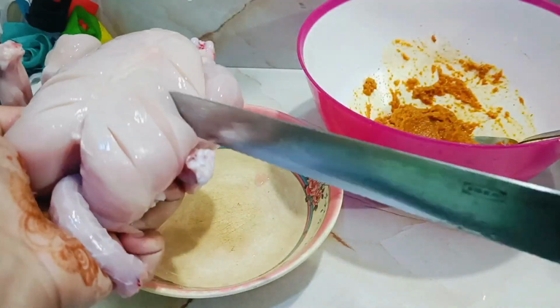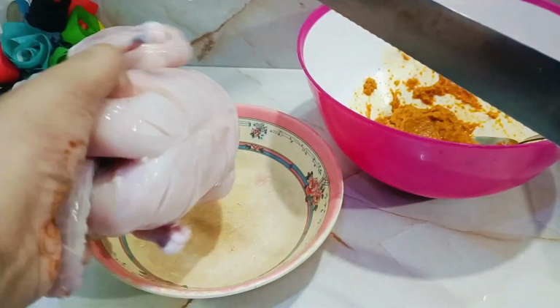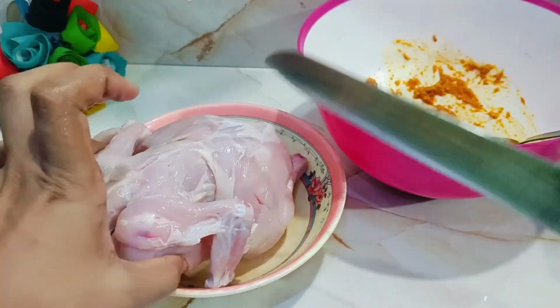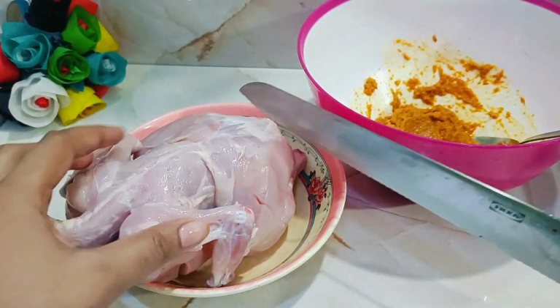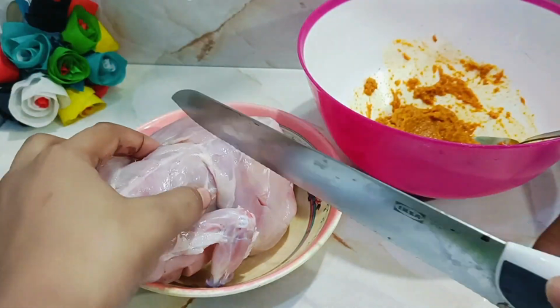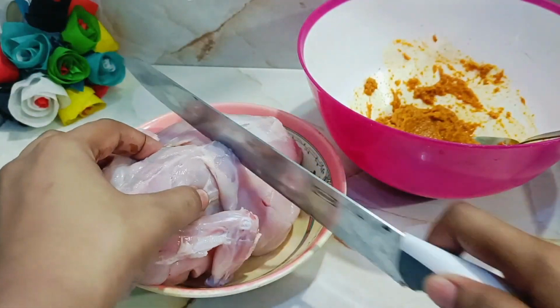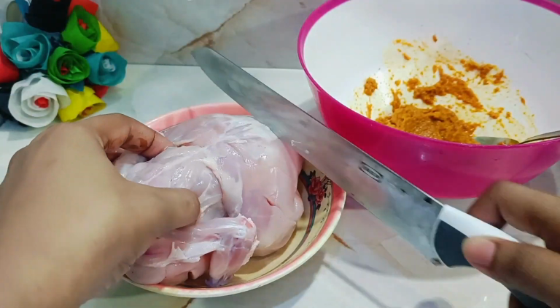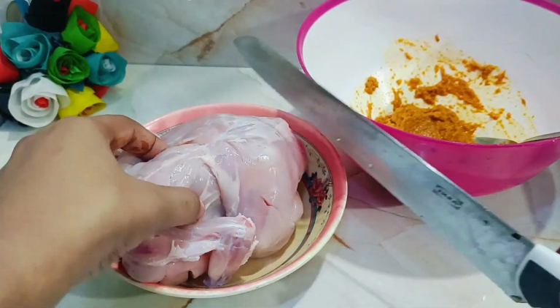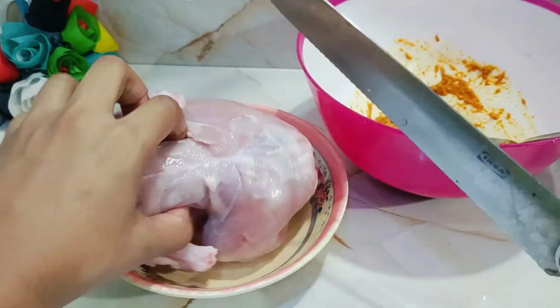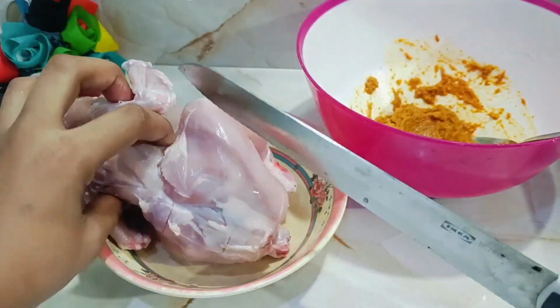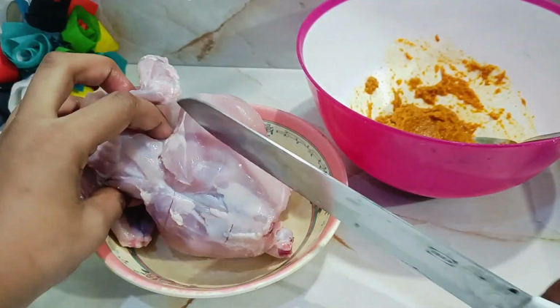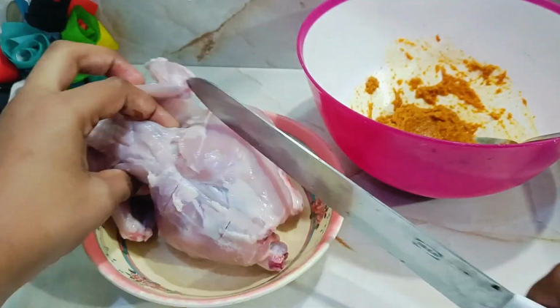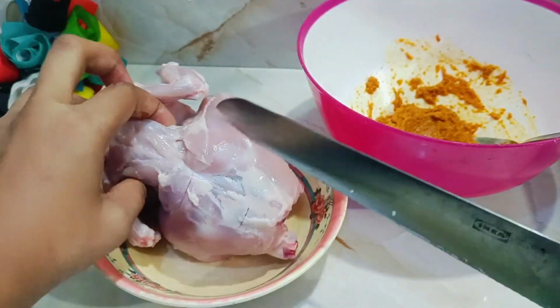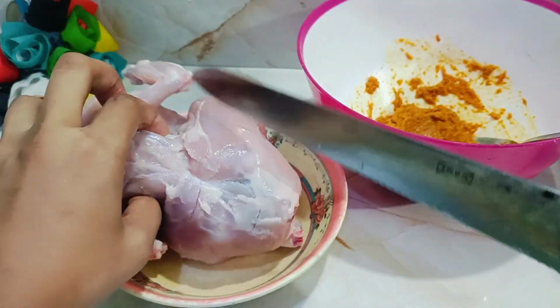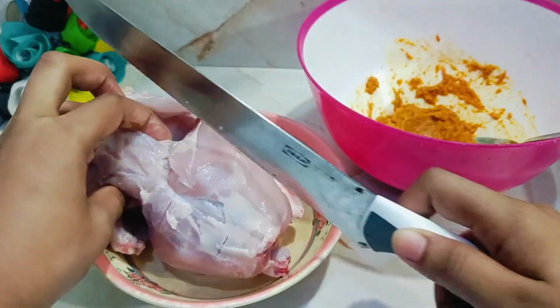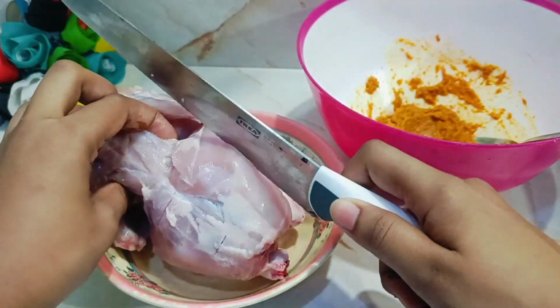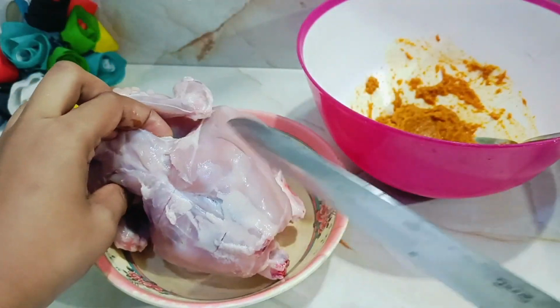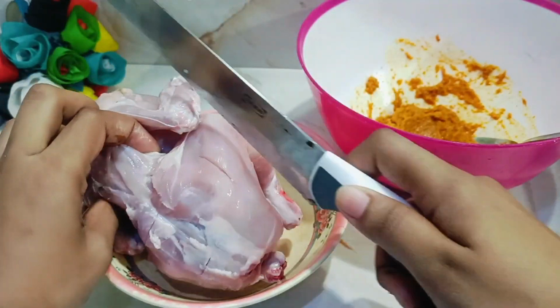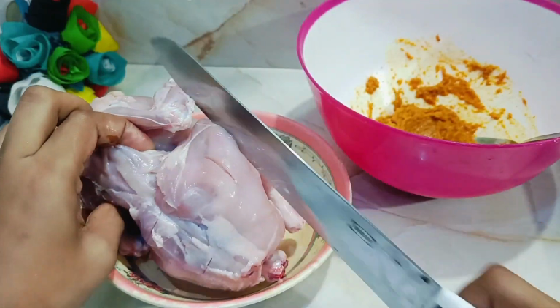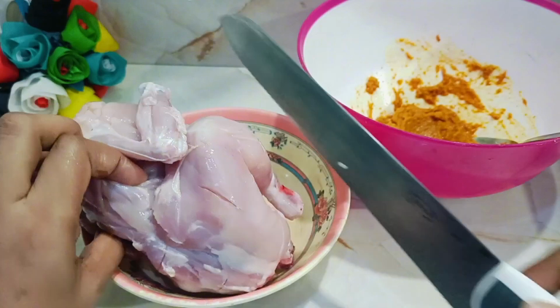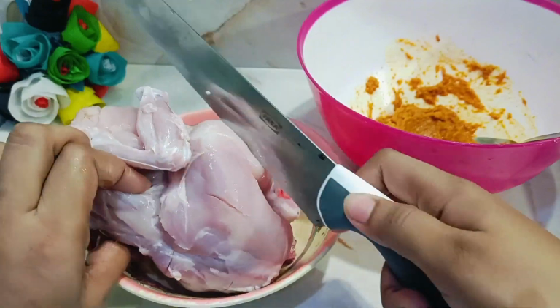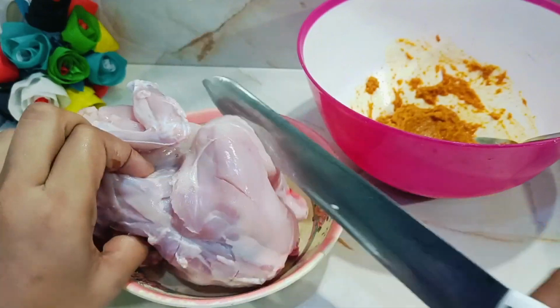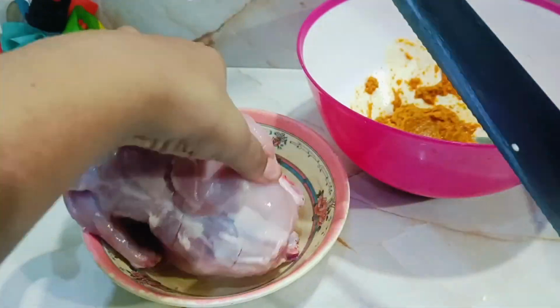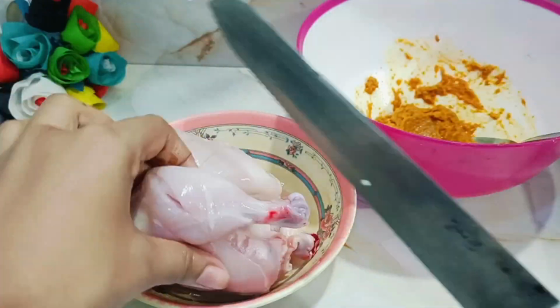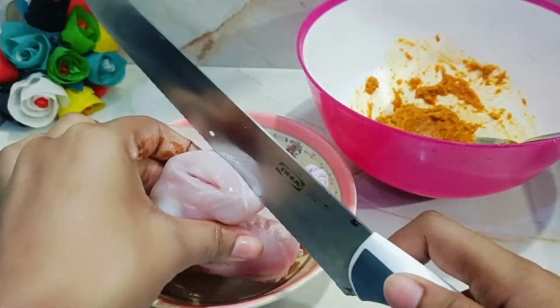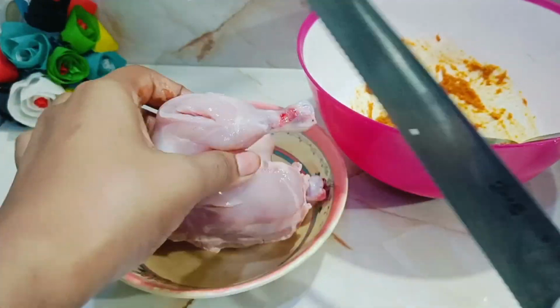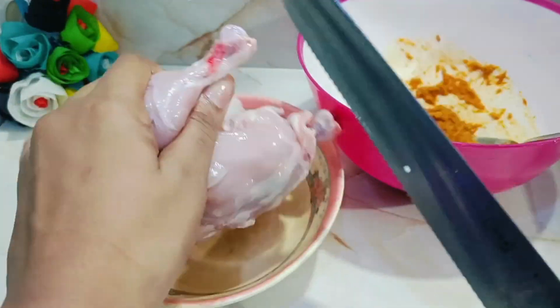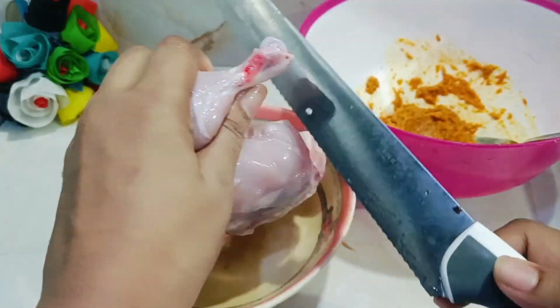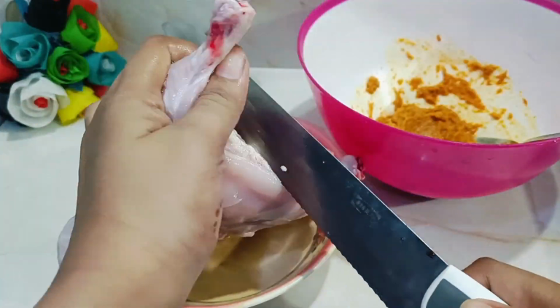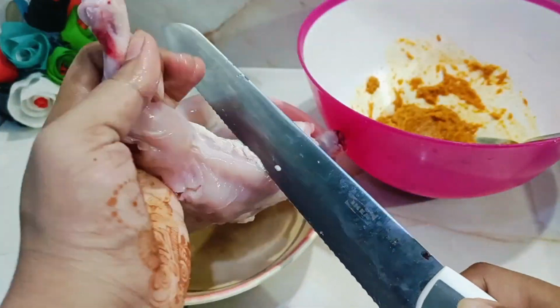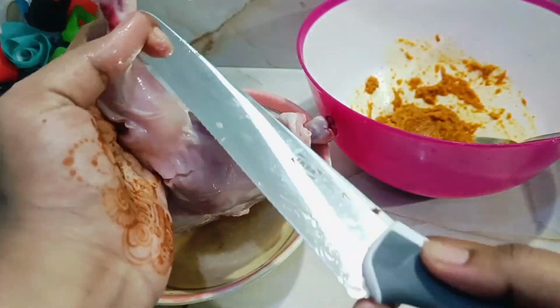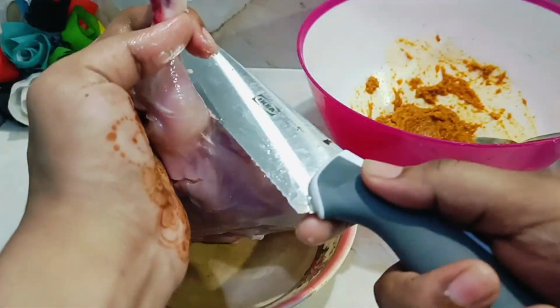Then add it to the chicken. This is the chicken breast, which goes far down the whole way.